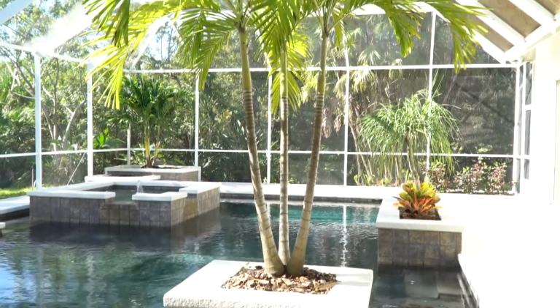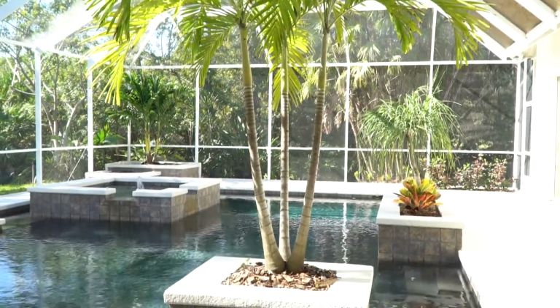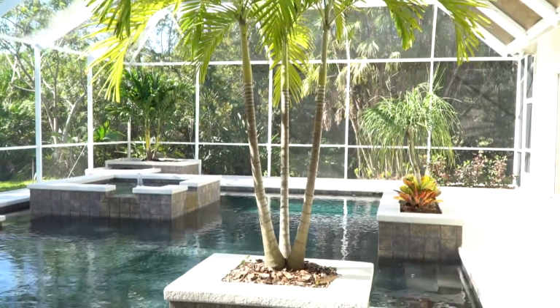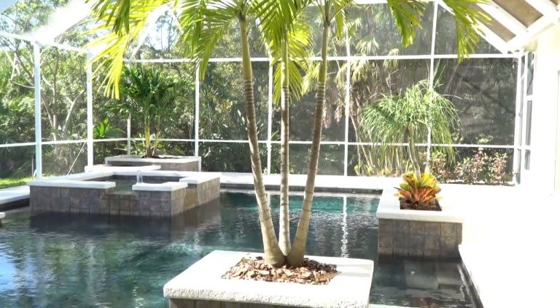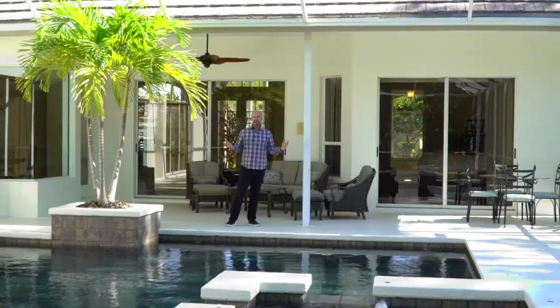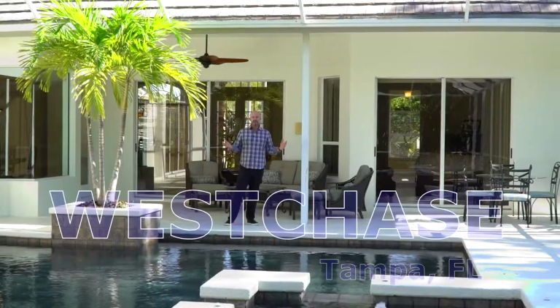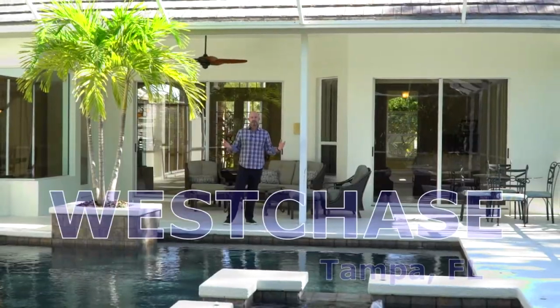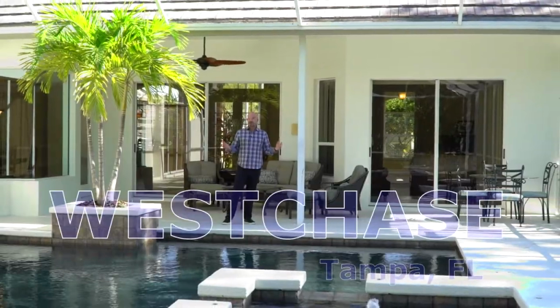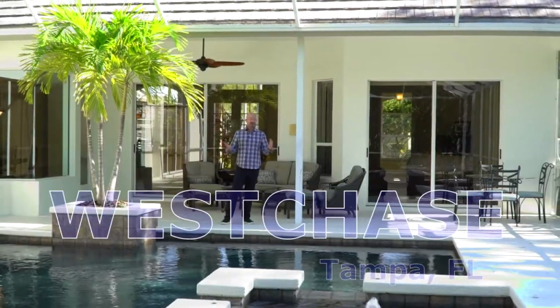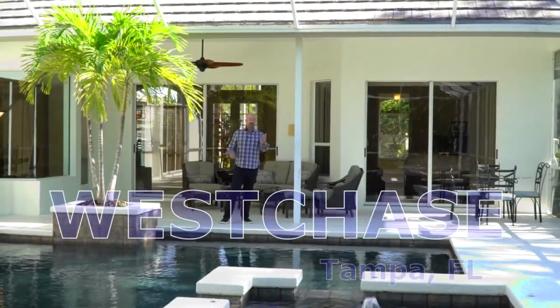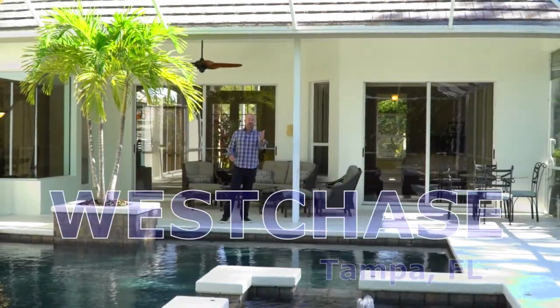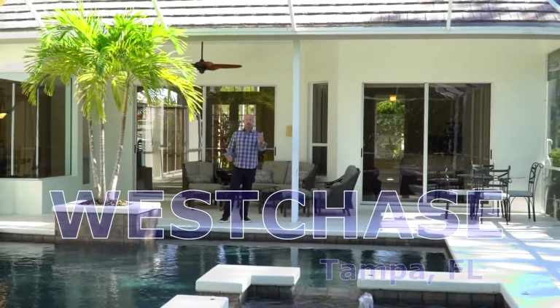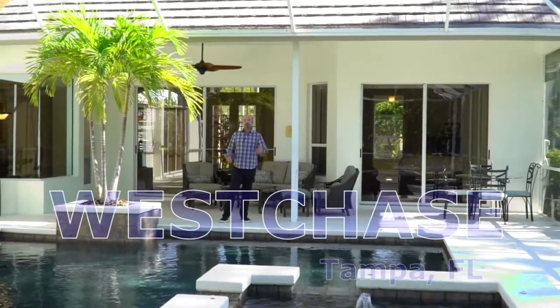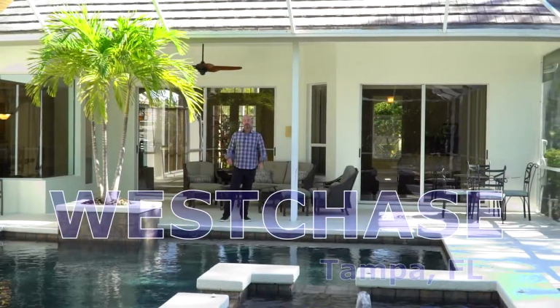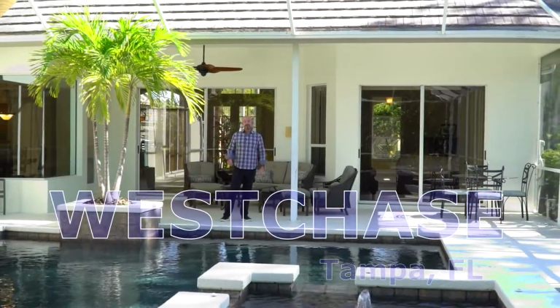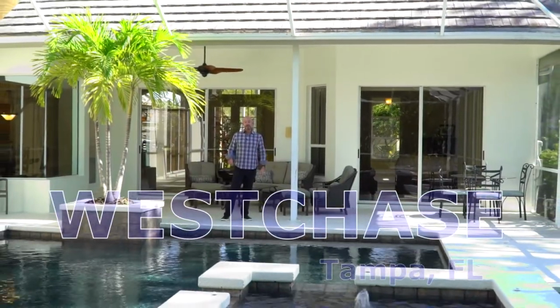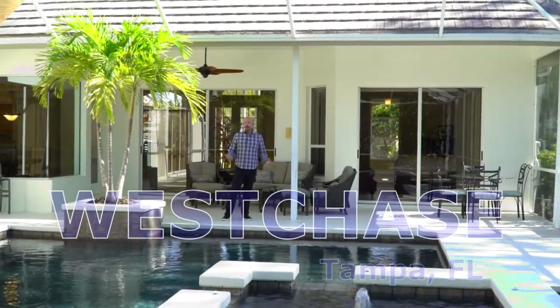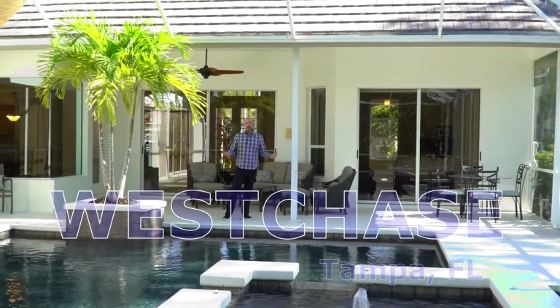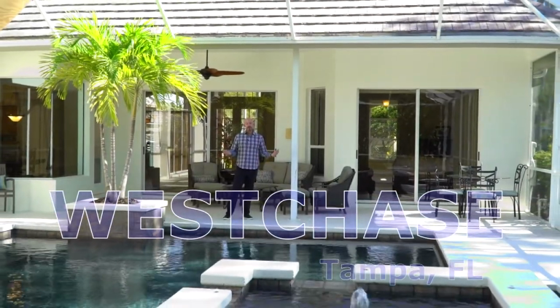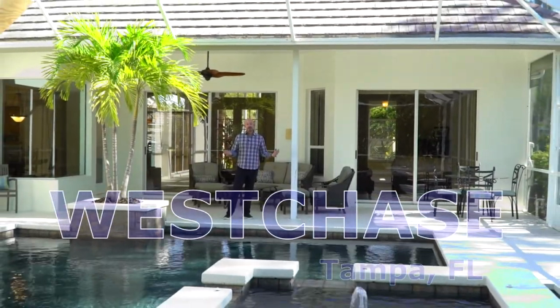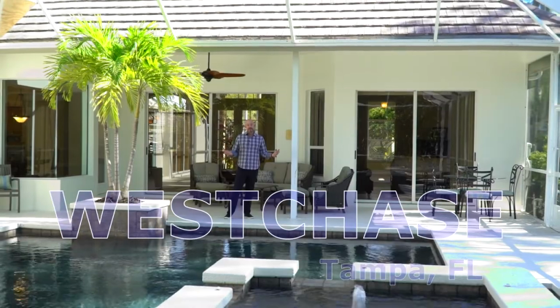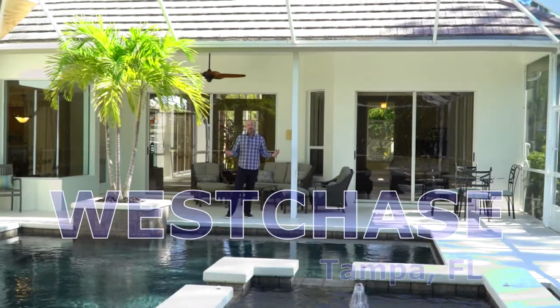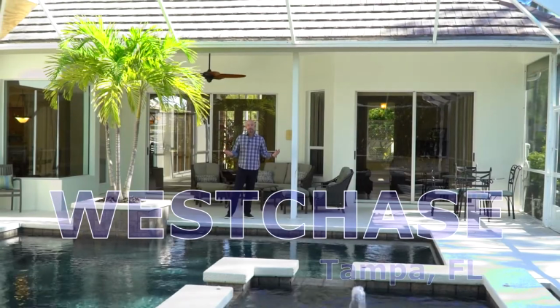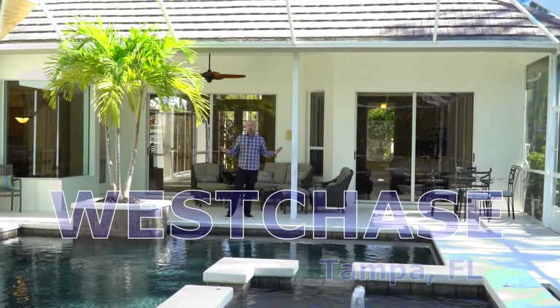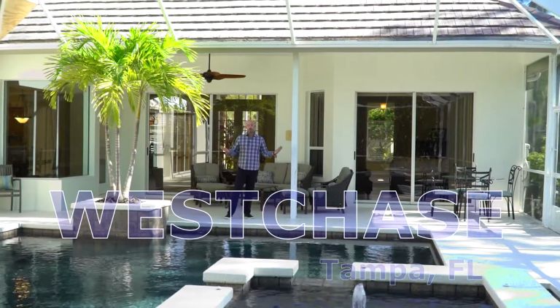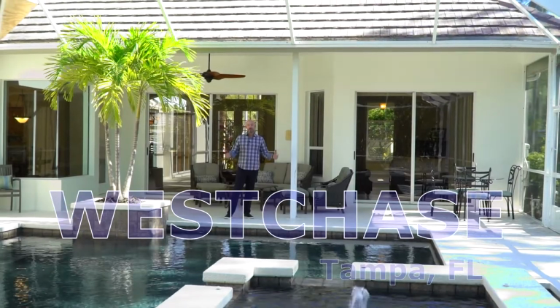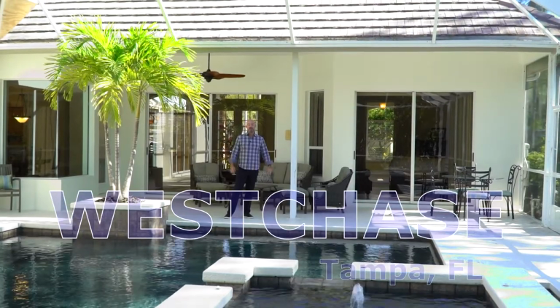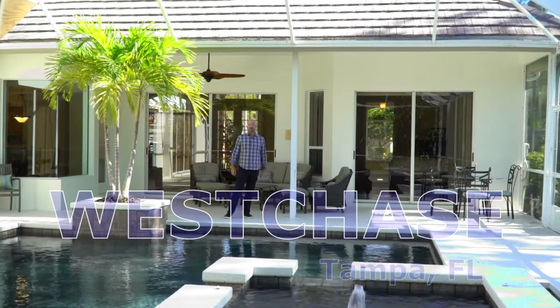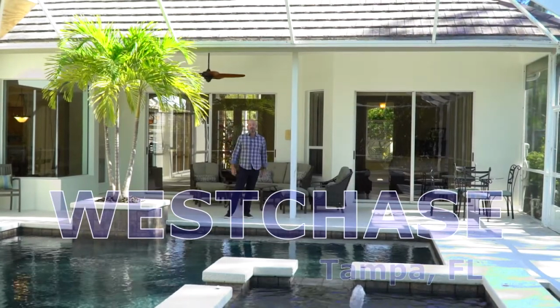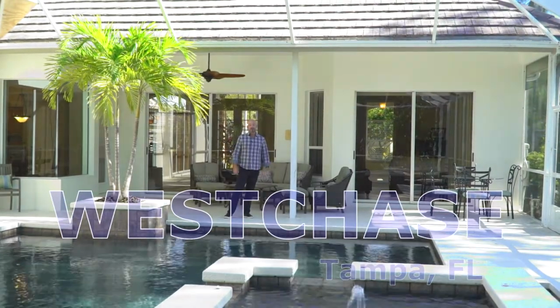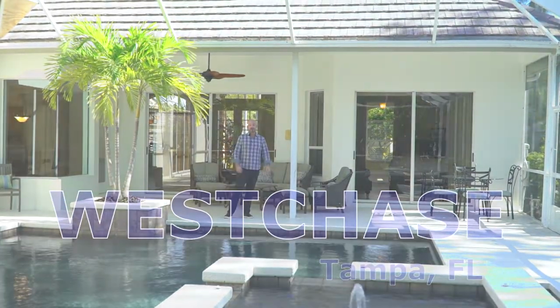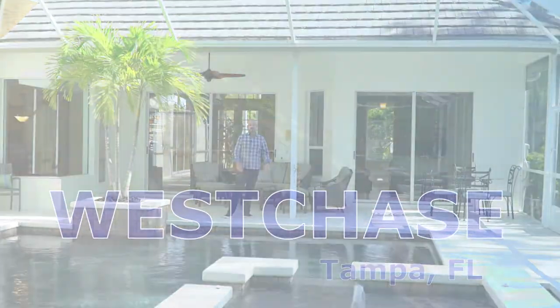Homeowners happy. Investors thrilled. One property at a time — we're building Bayshore.